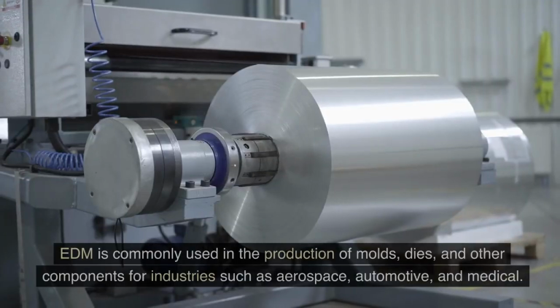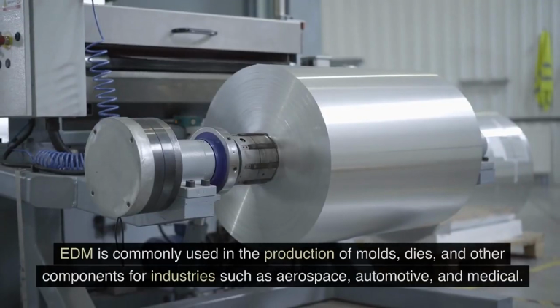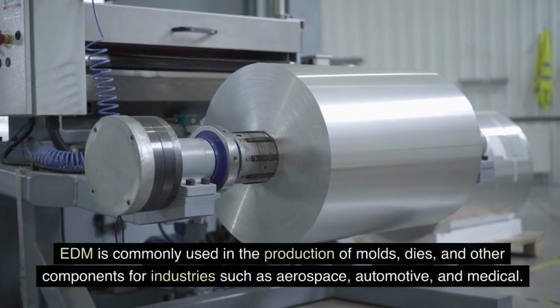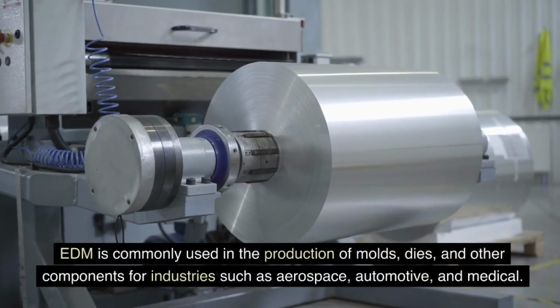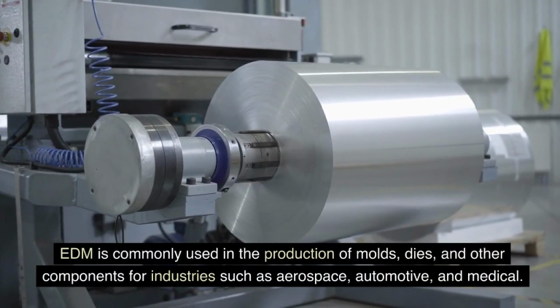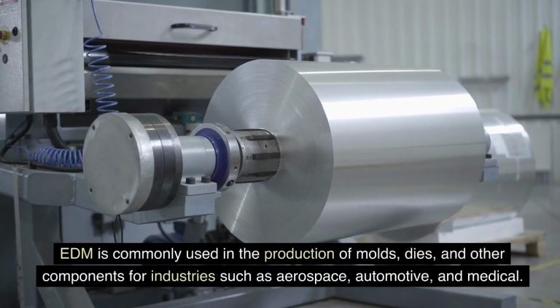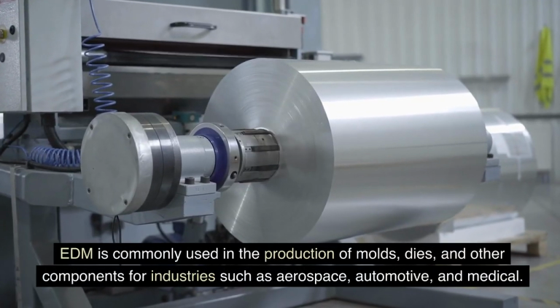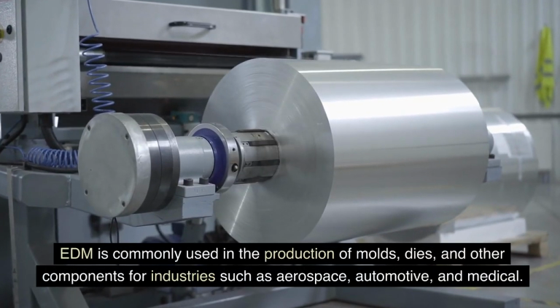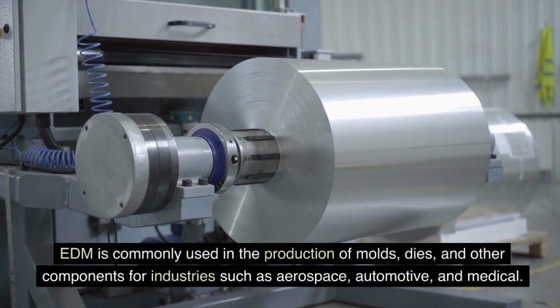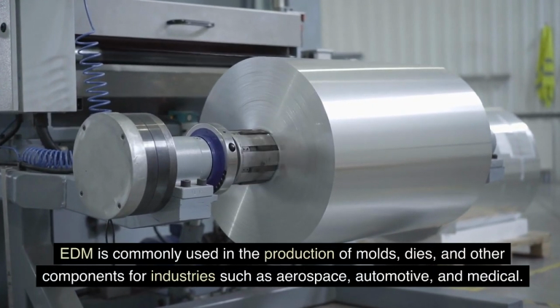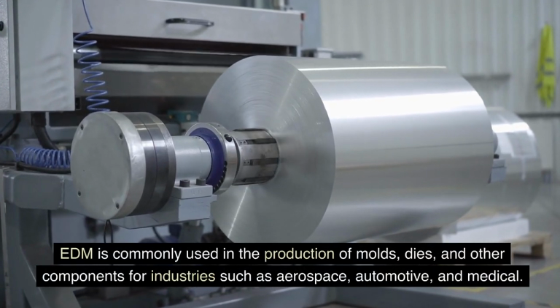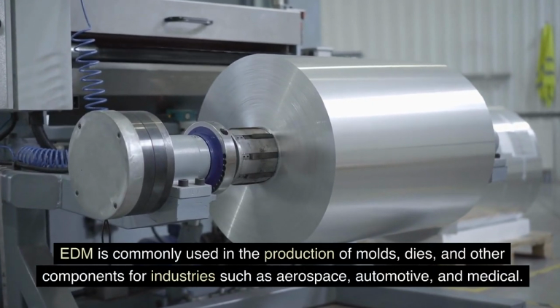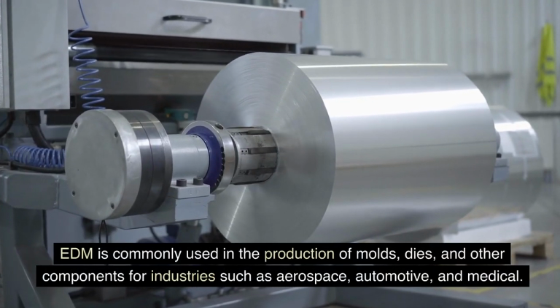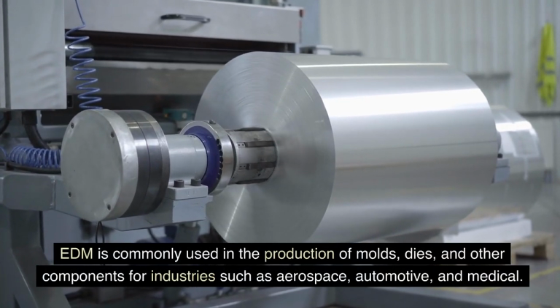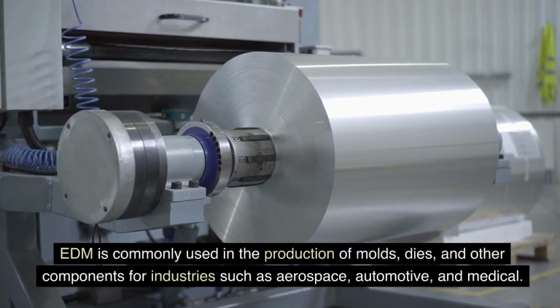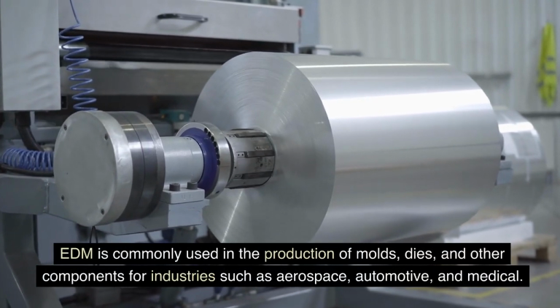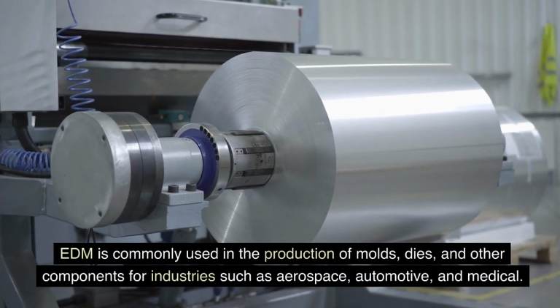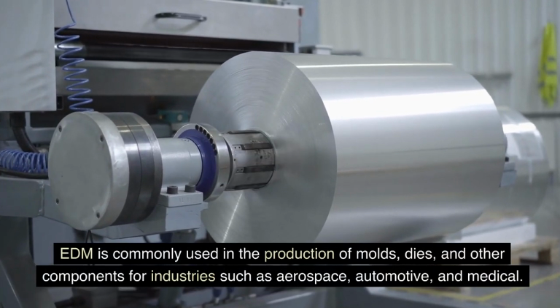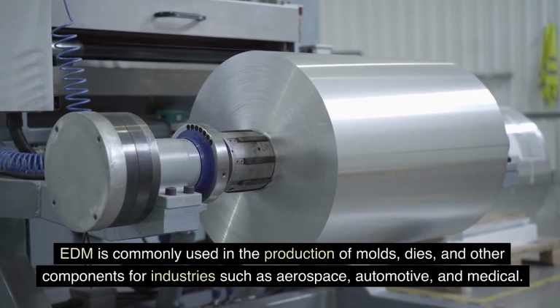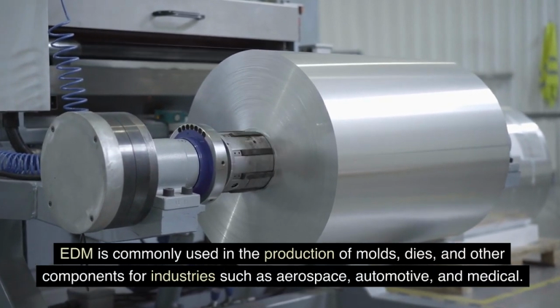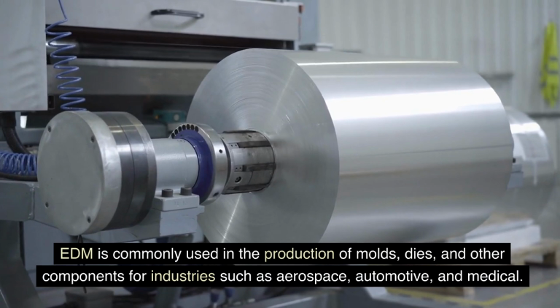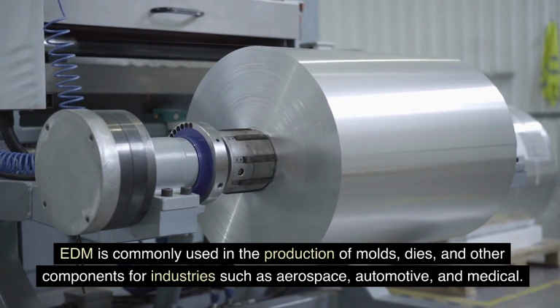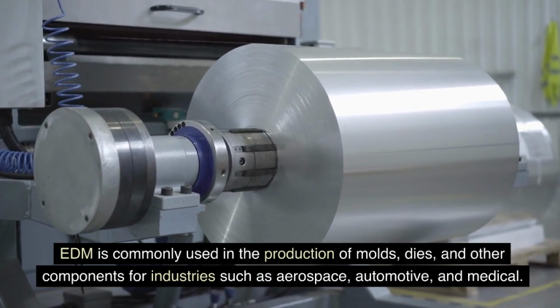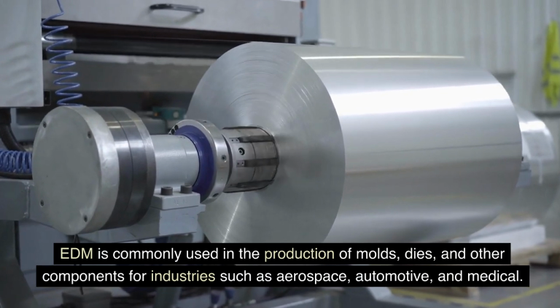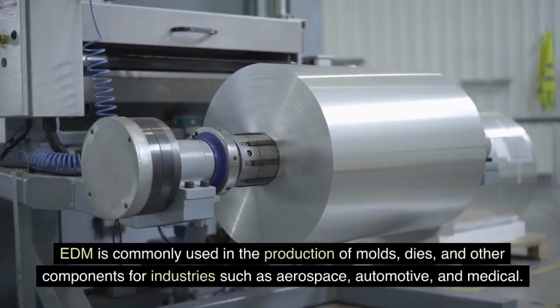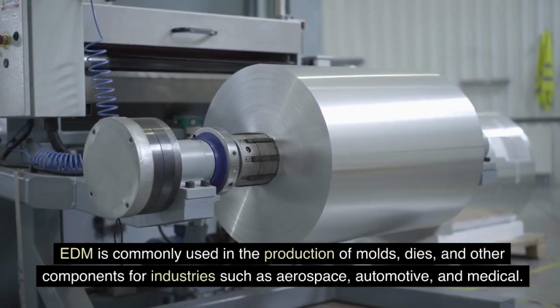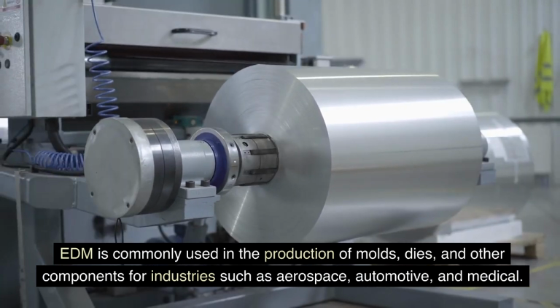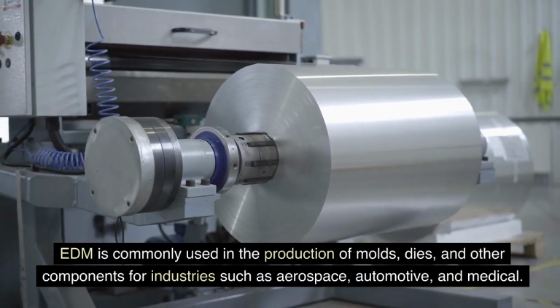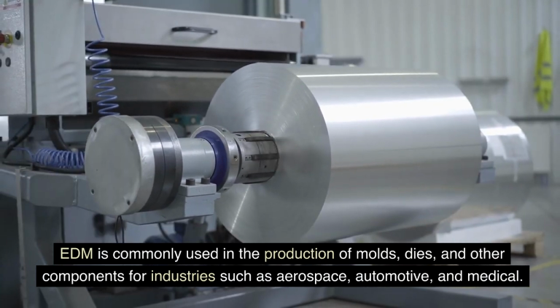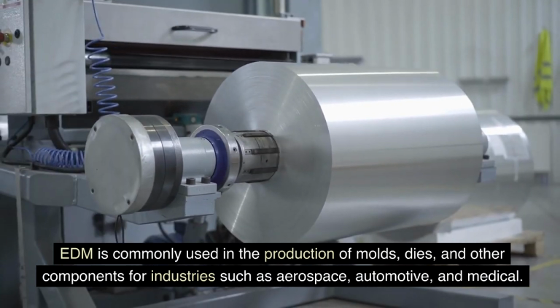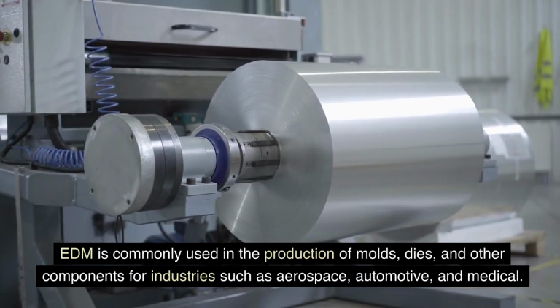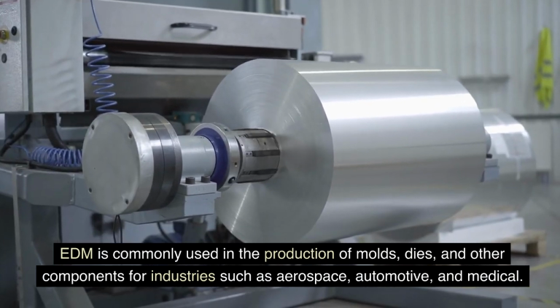EDM is commonly used in the production of molds, dies, and other components for industries such as aerospace, automotive, and medical.